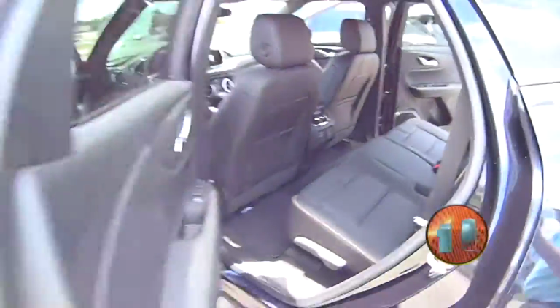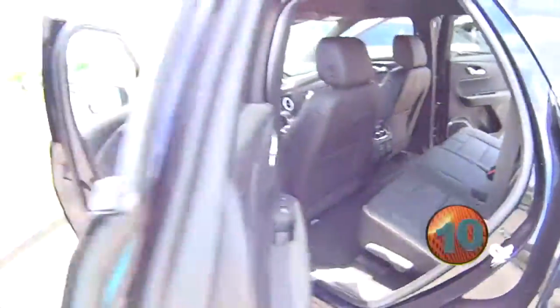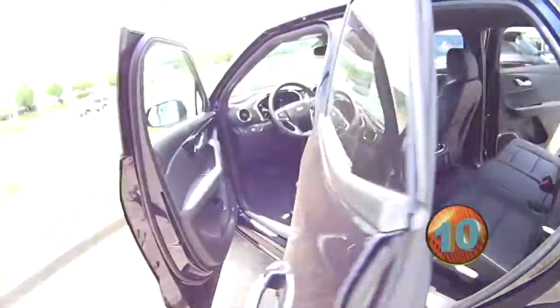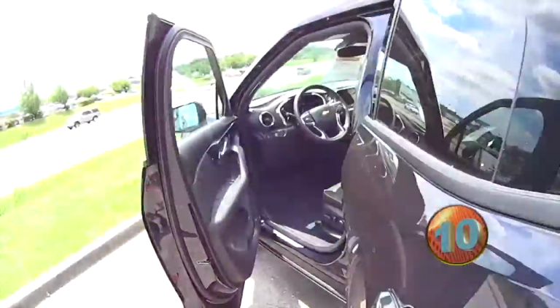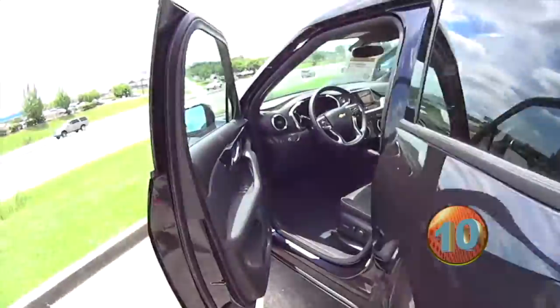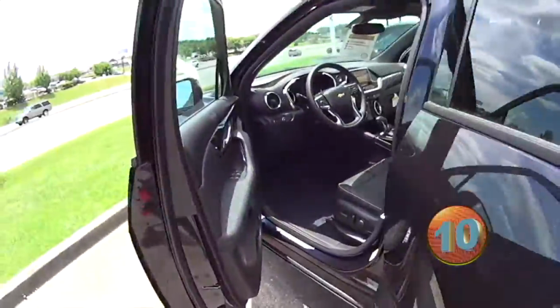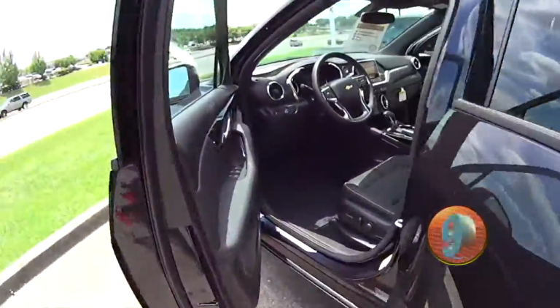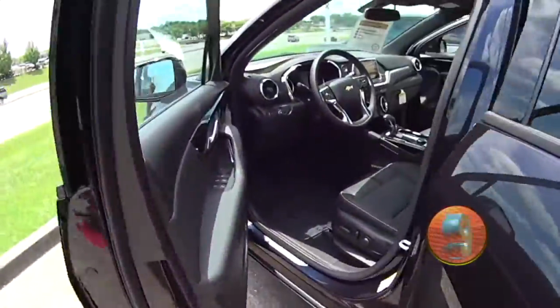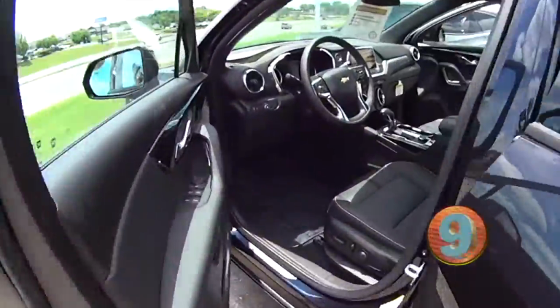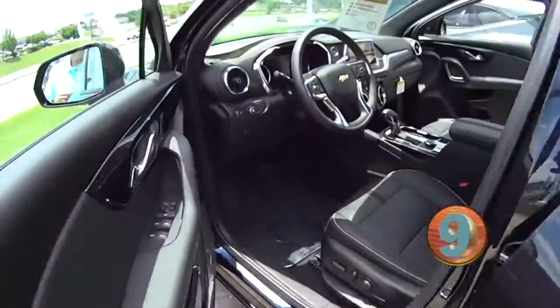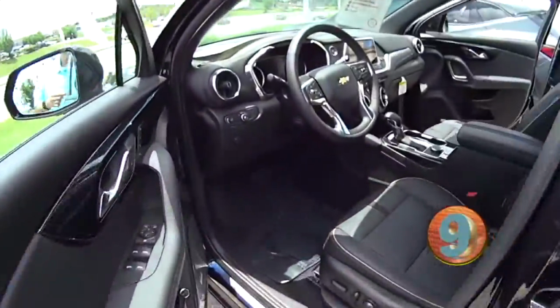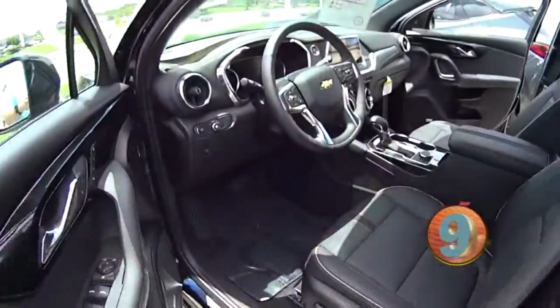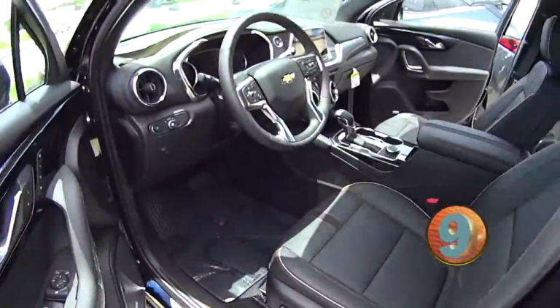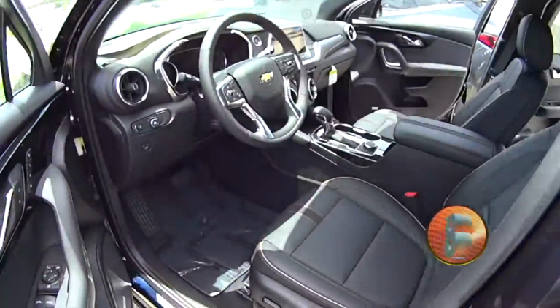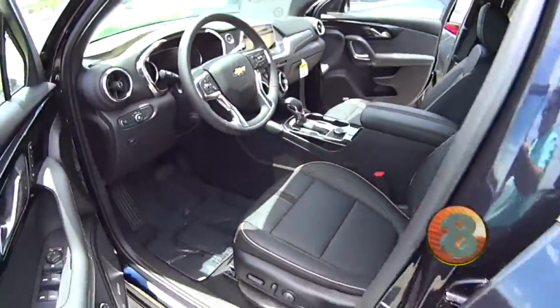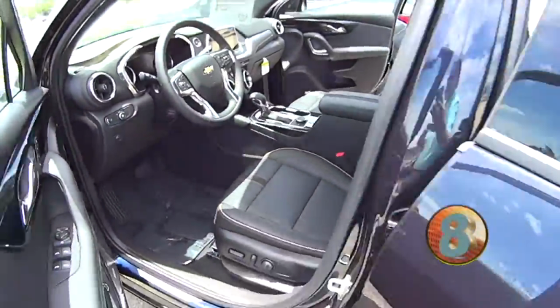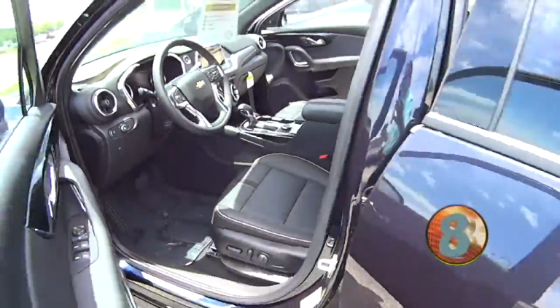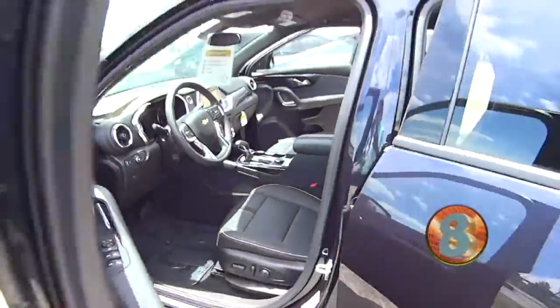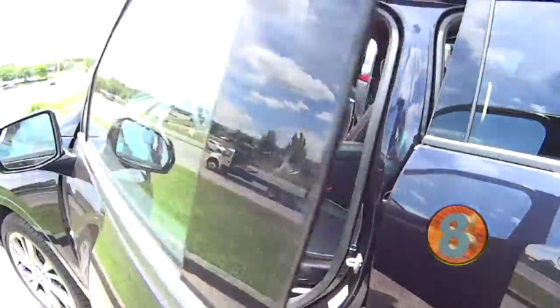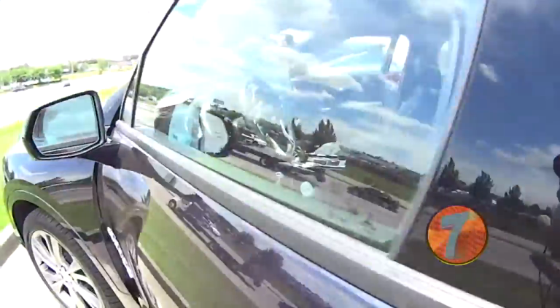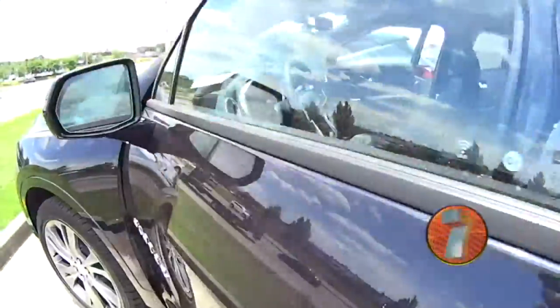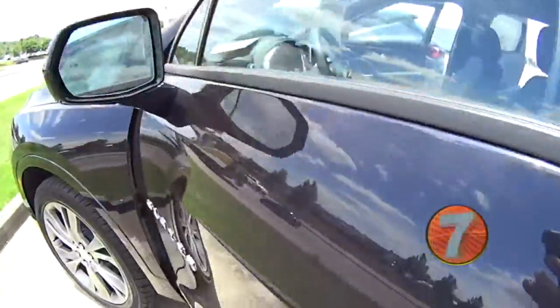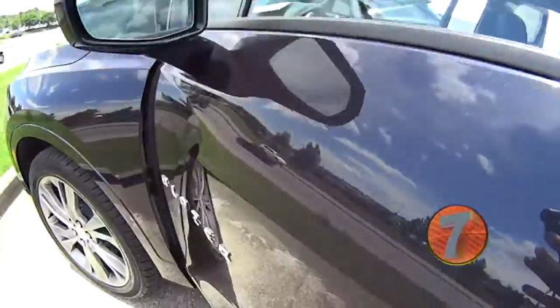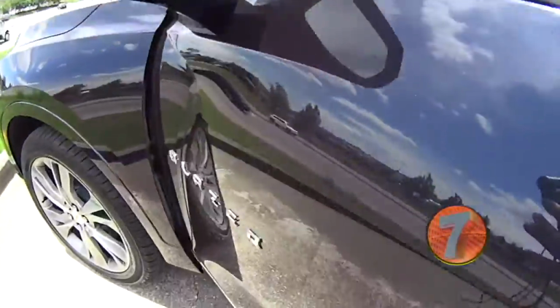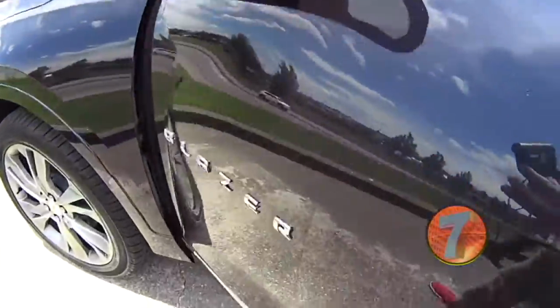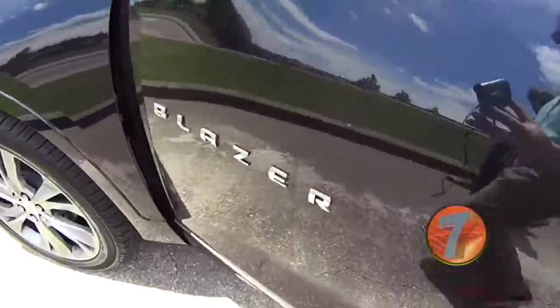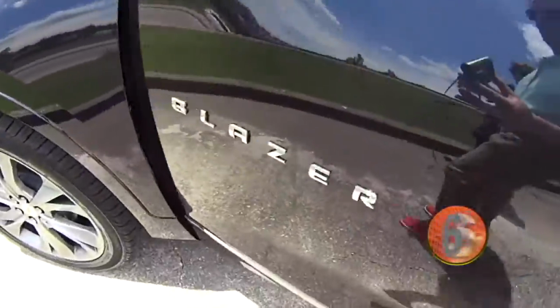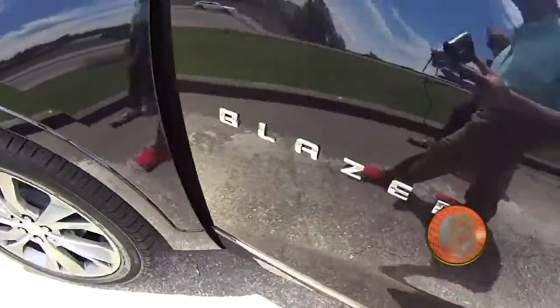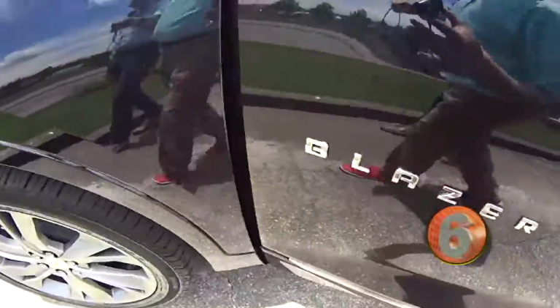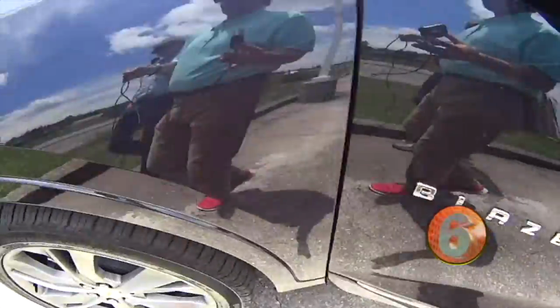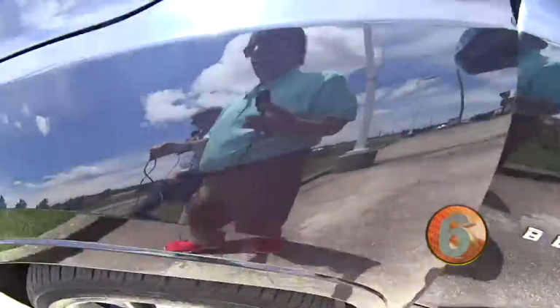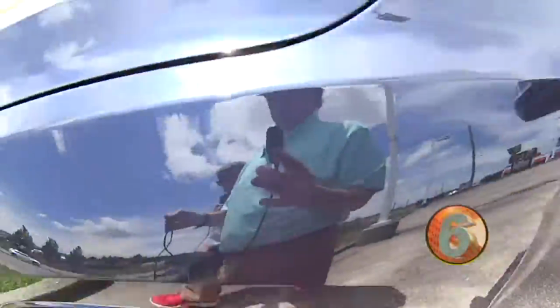Oh yeah, Randy — this is a midnight blue metallic. Super sharp.